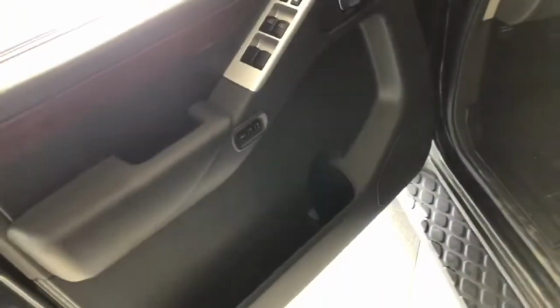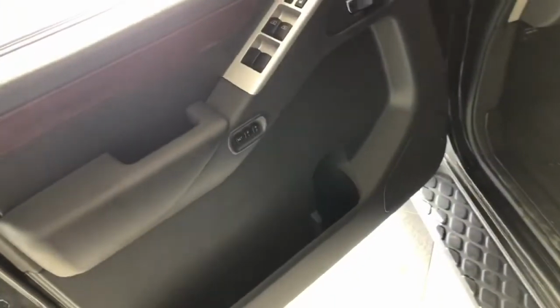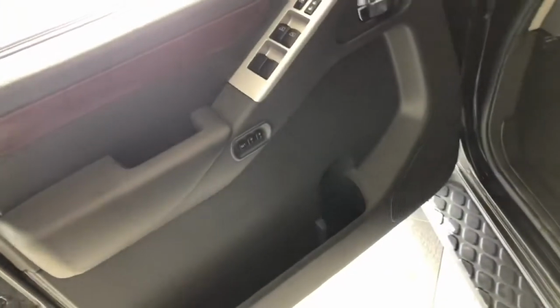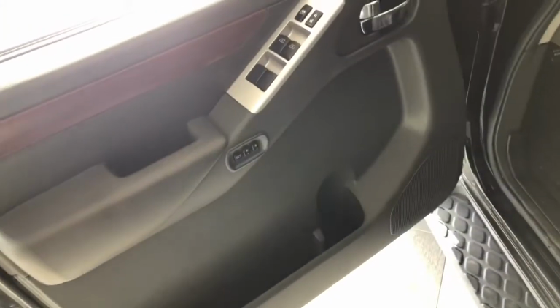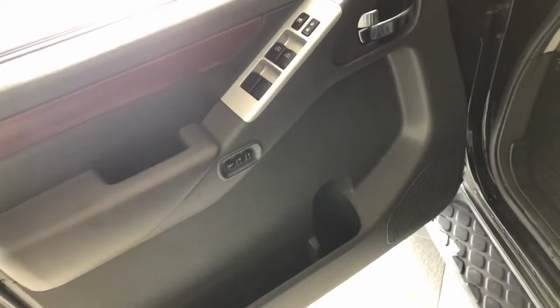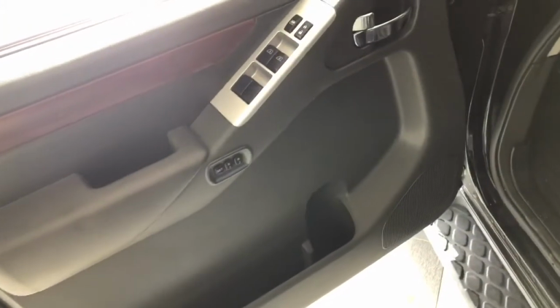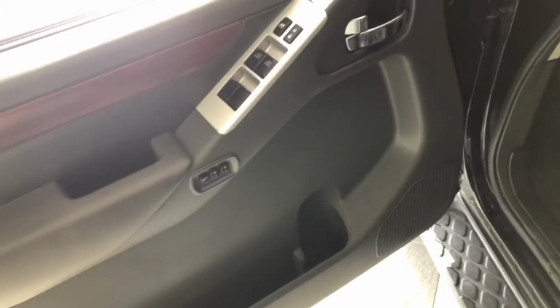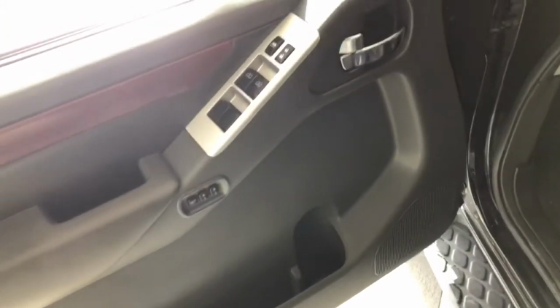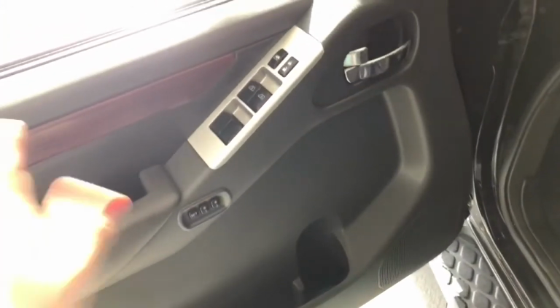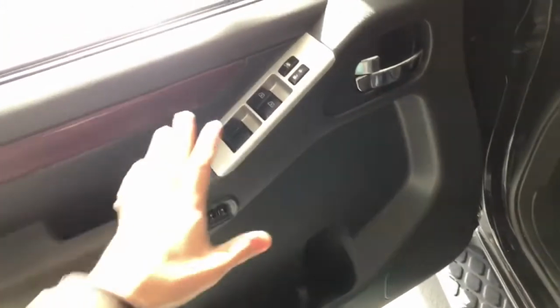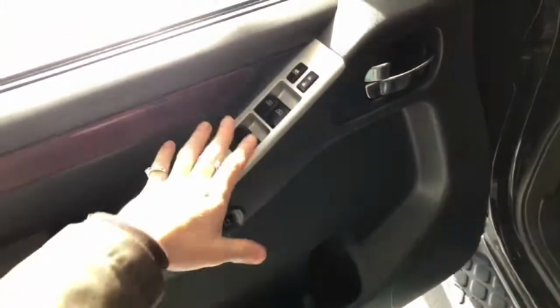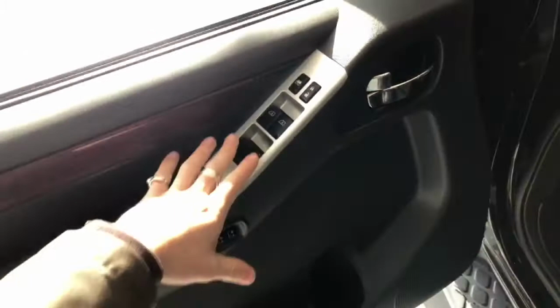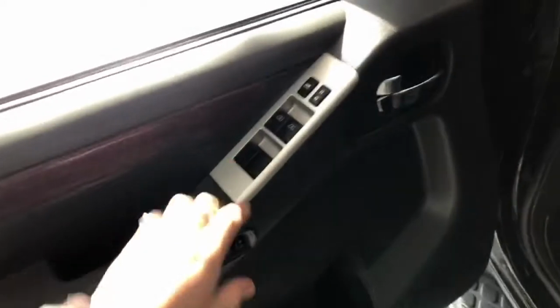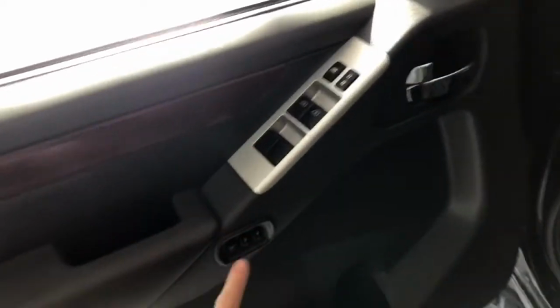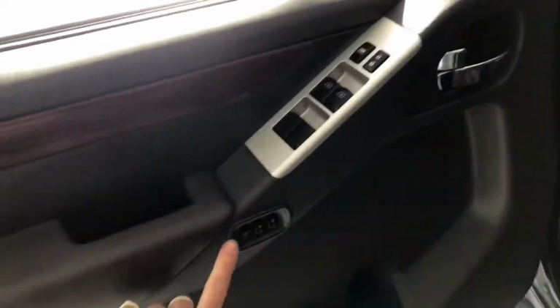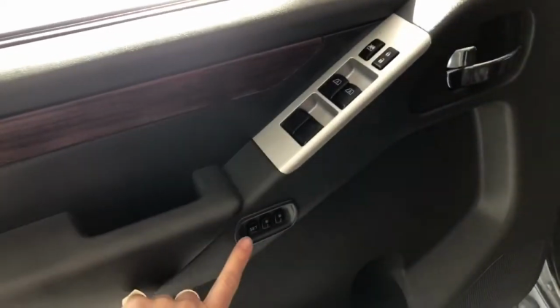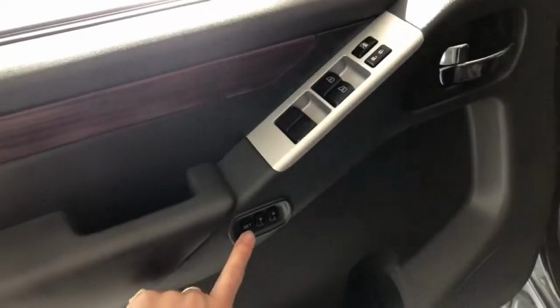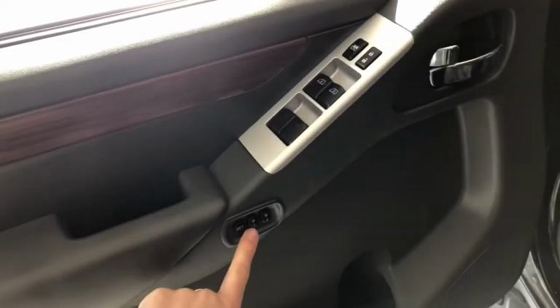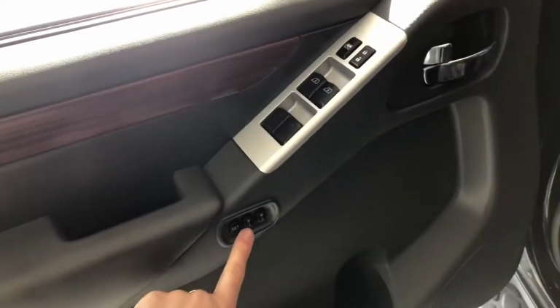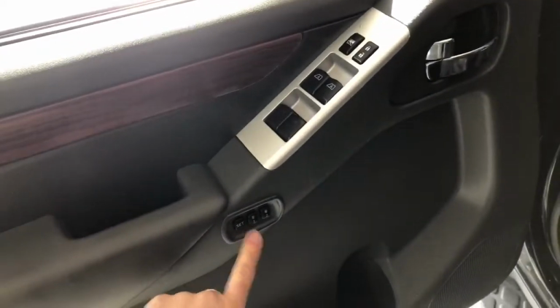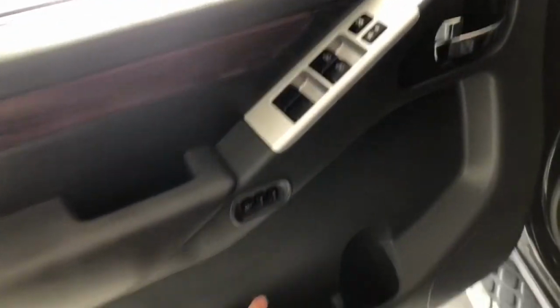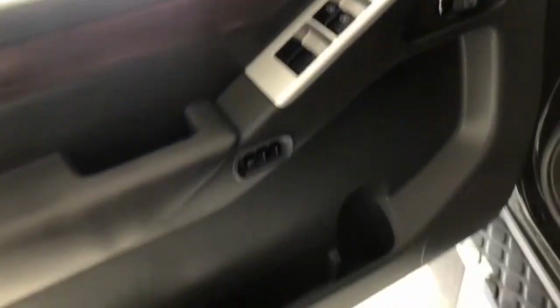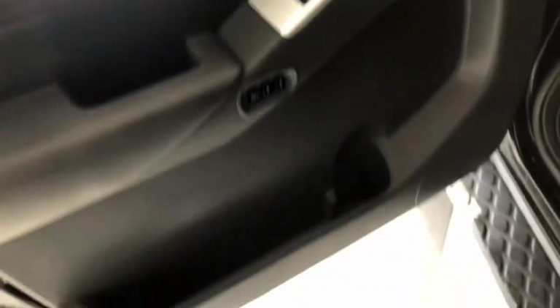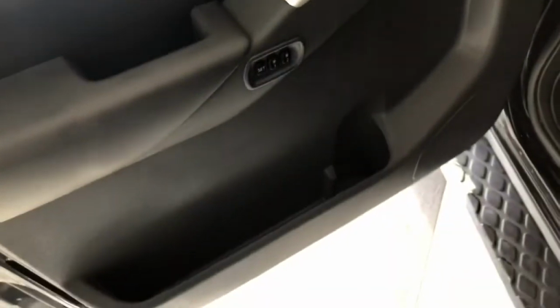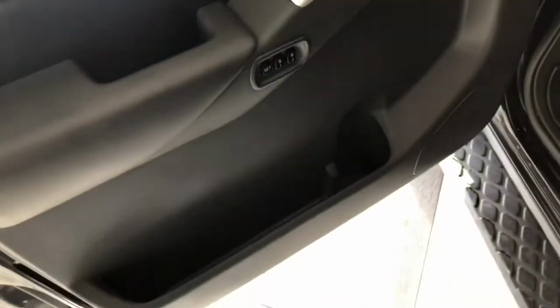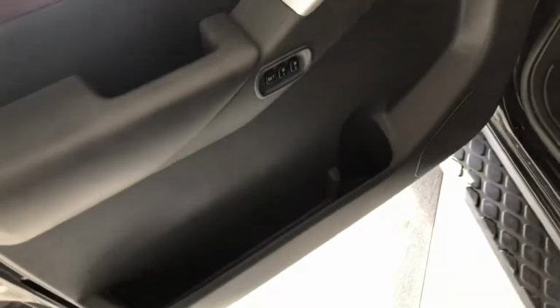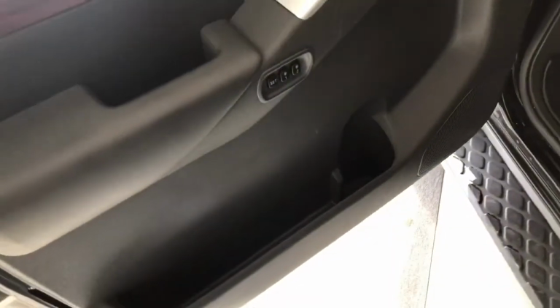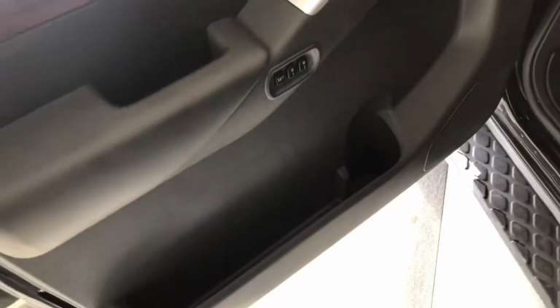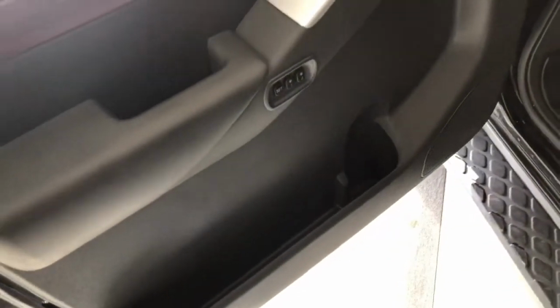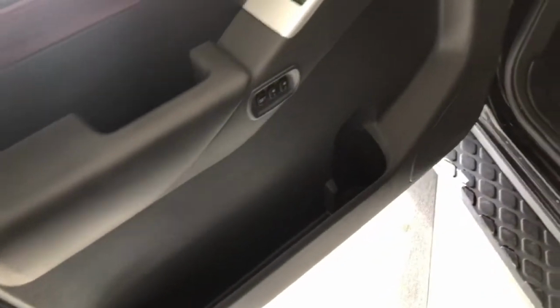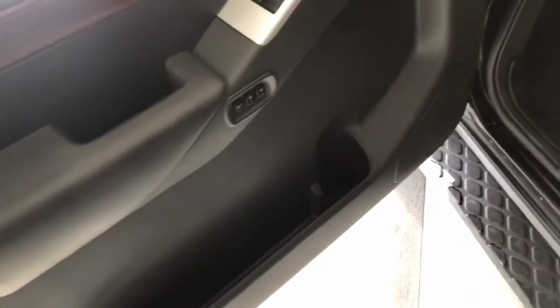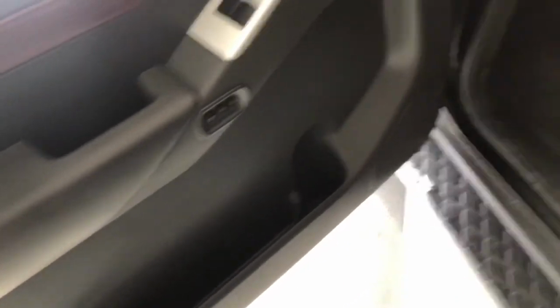Now in the door, you have your power windows and locks with your memory seating presets. You can also have some storage on the bottom of the door.